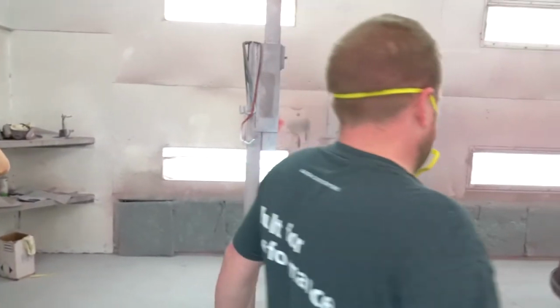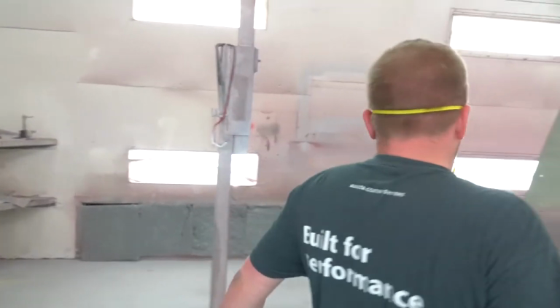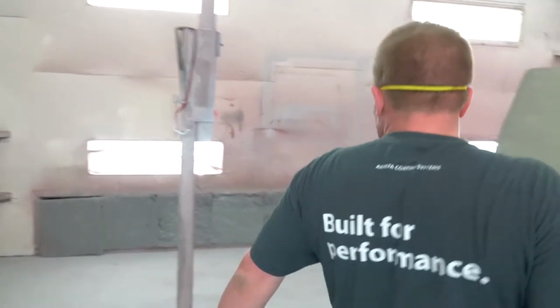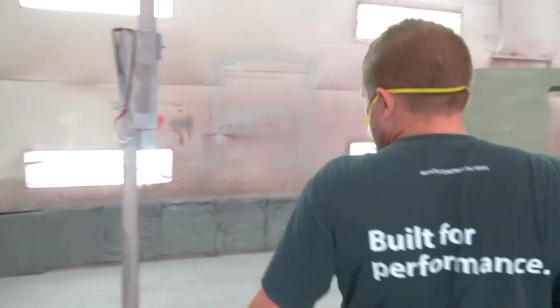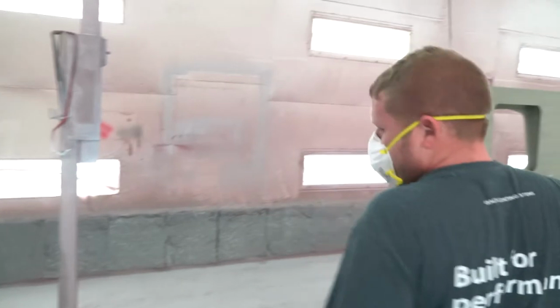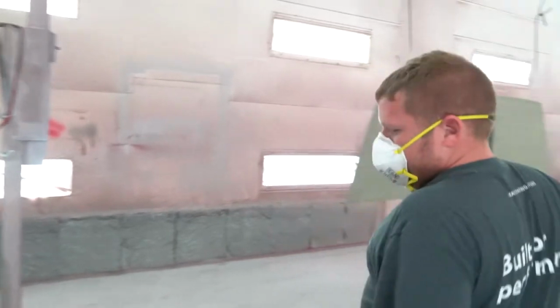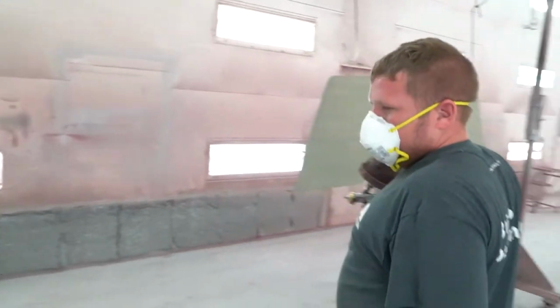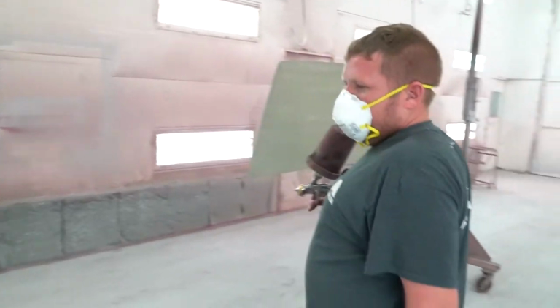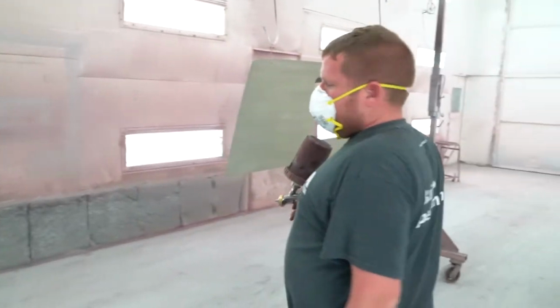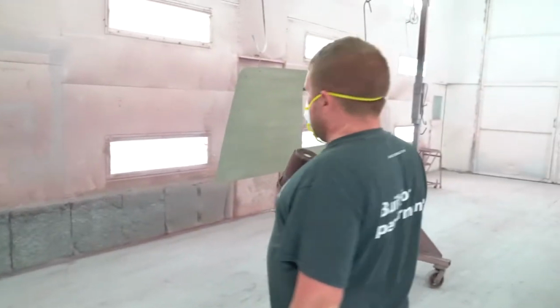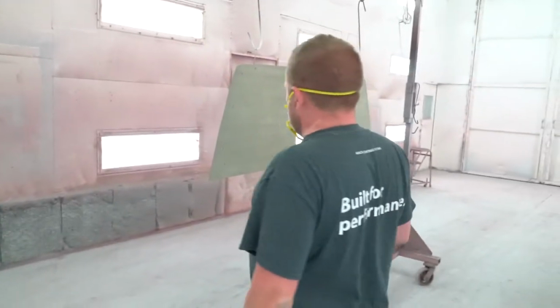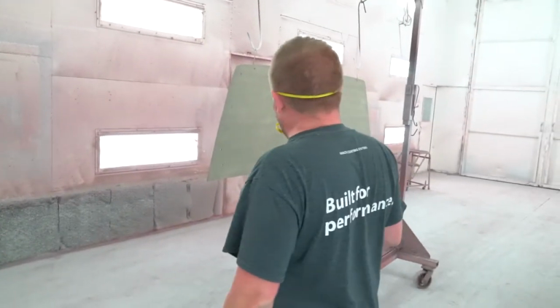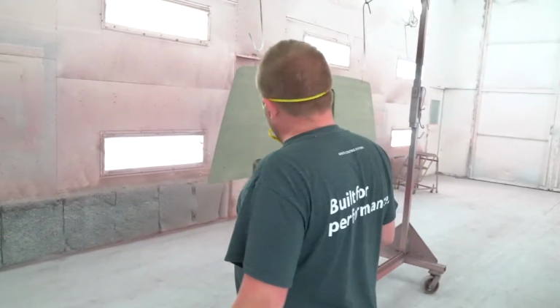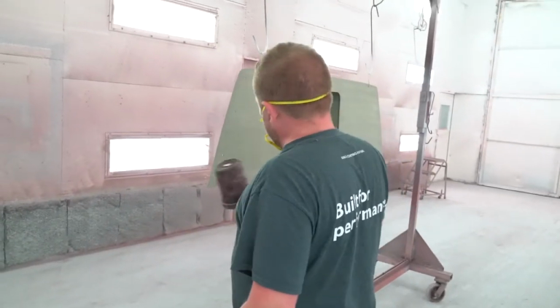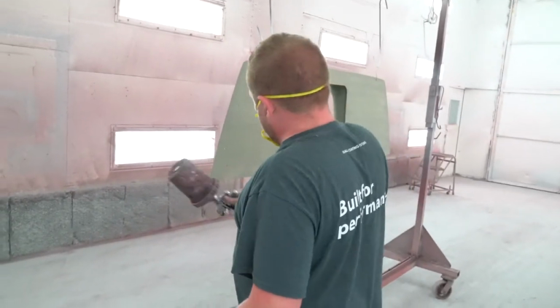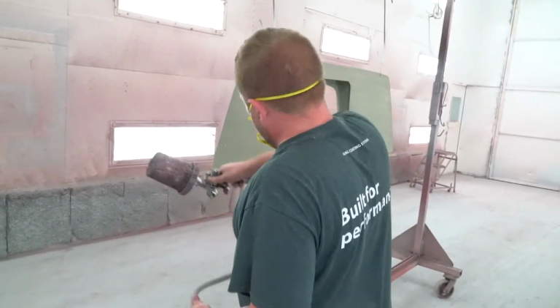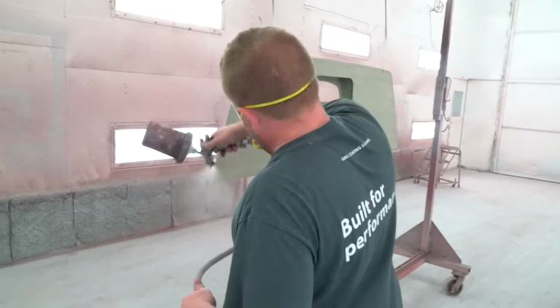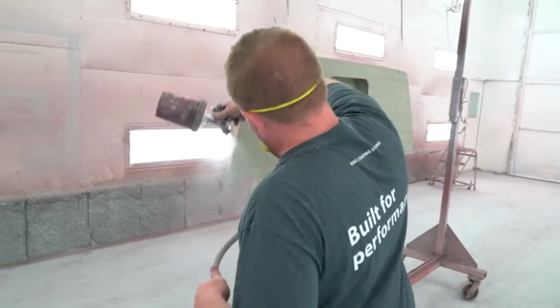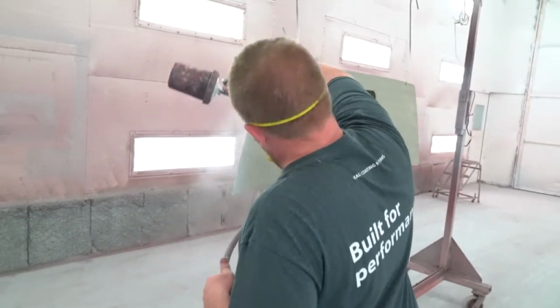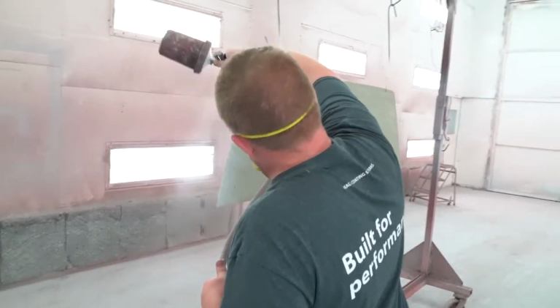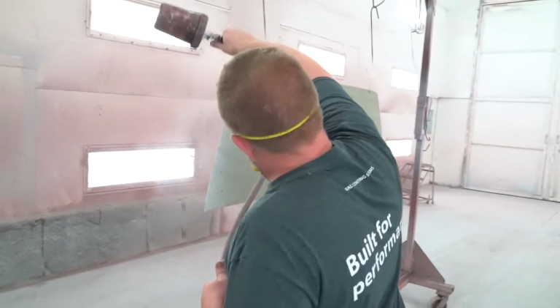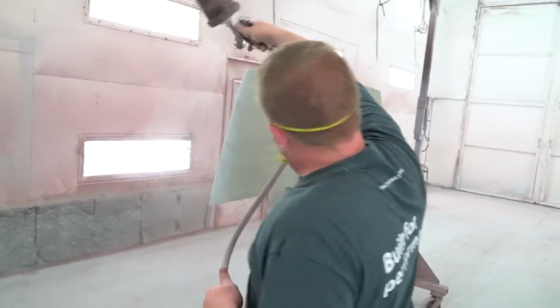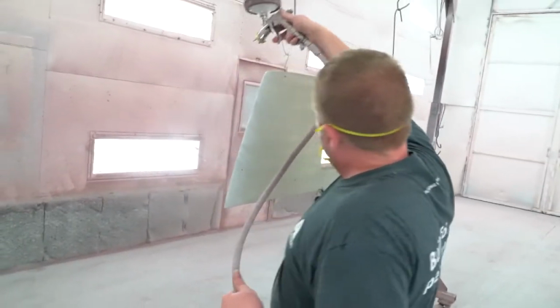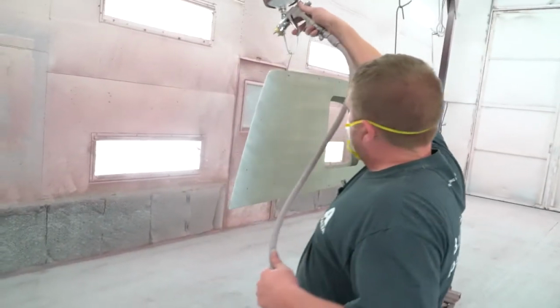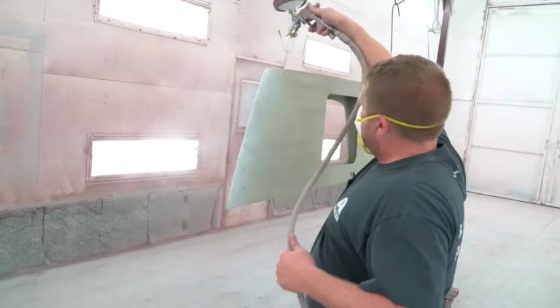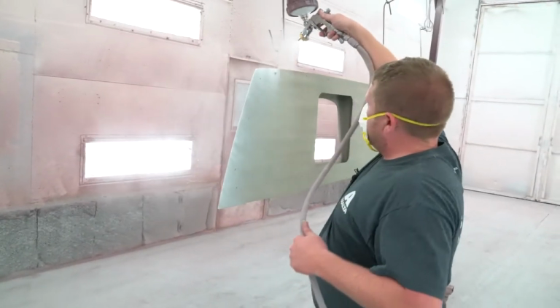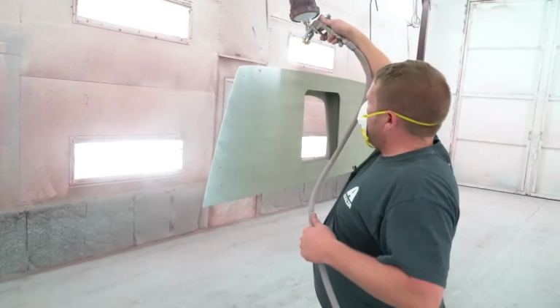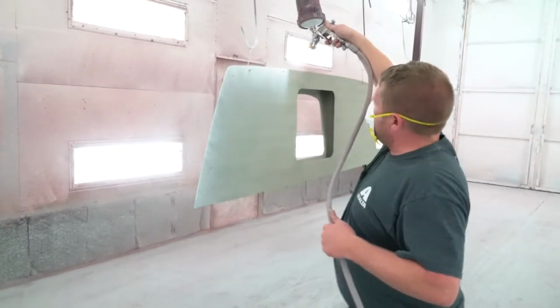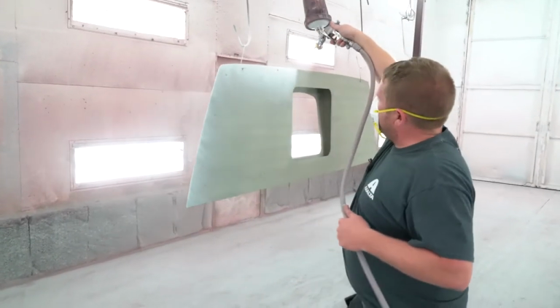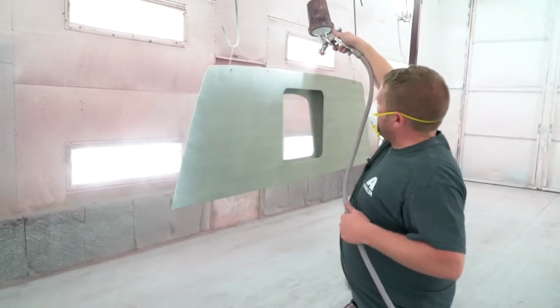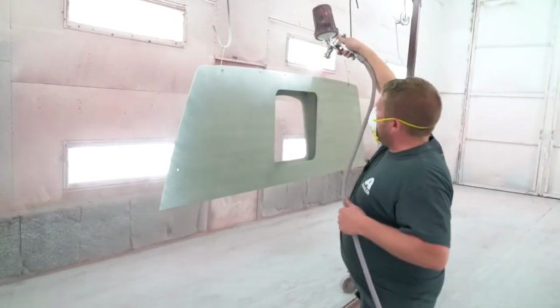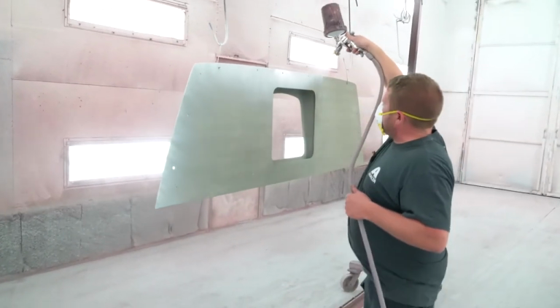You want to make sure you get all your edges first. Don't be too close.